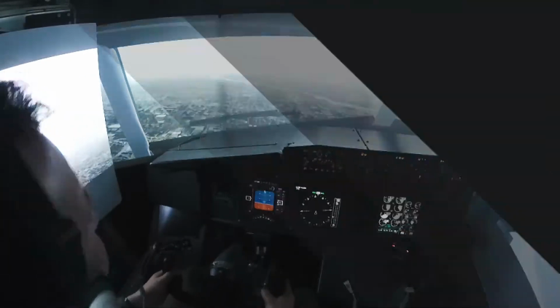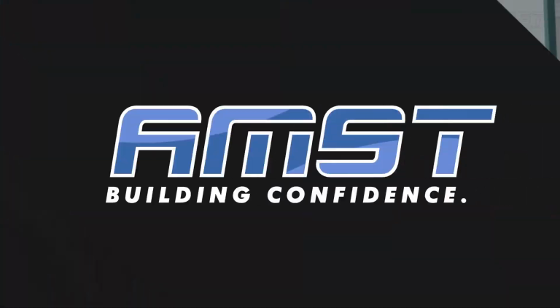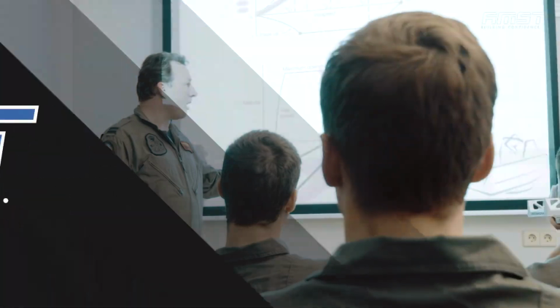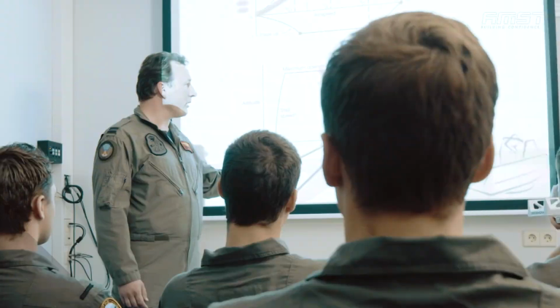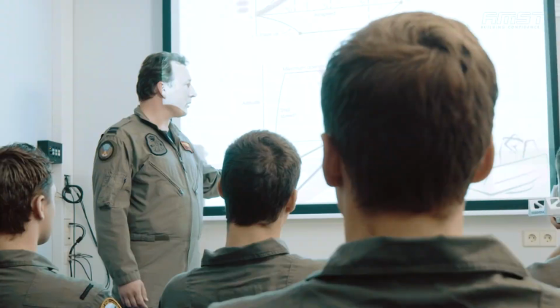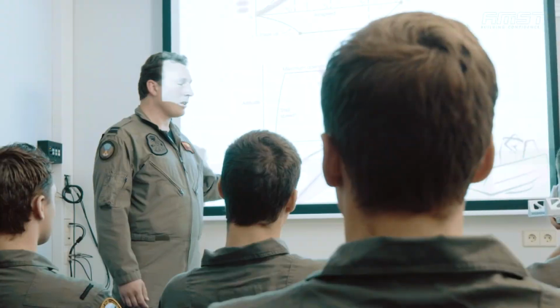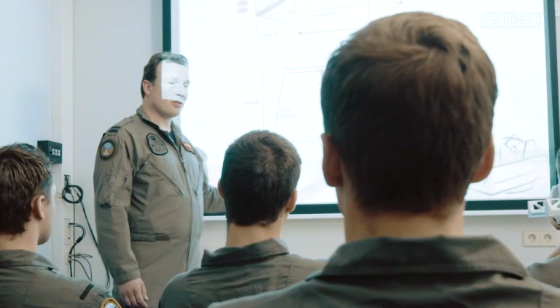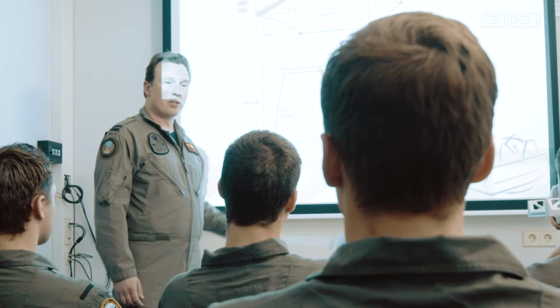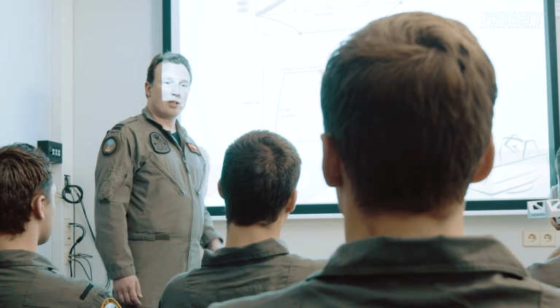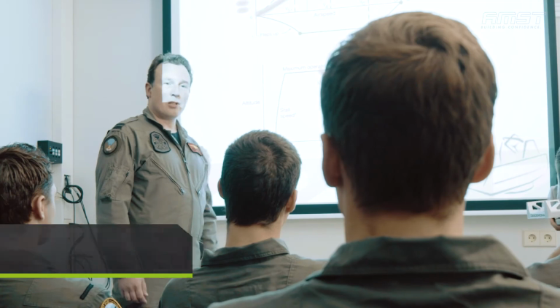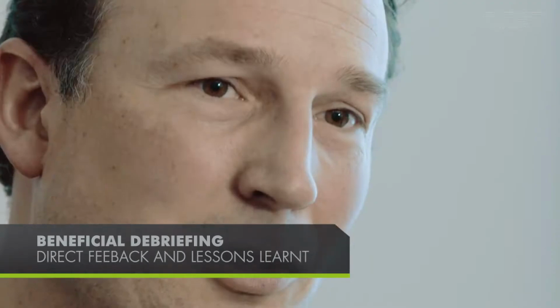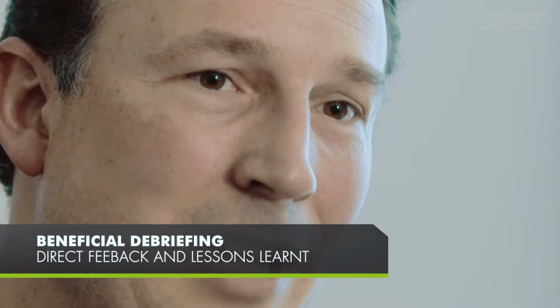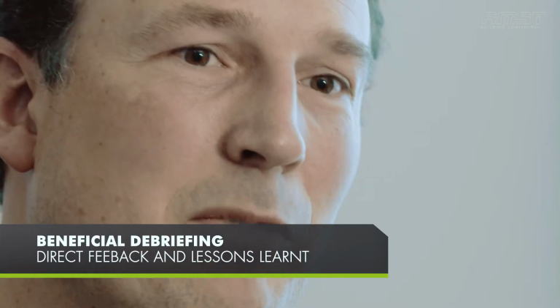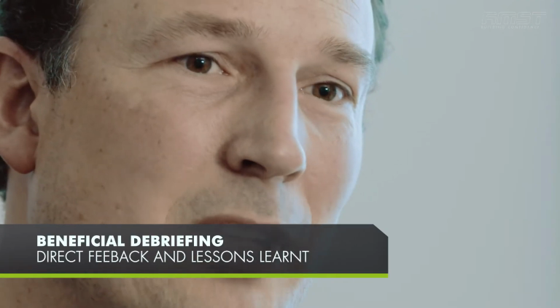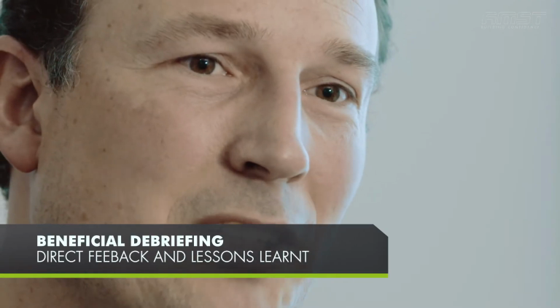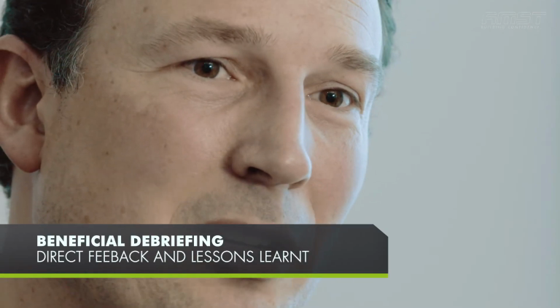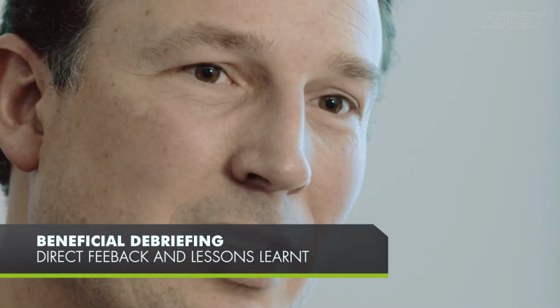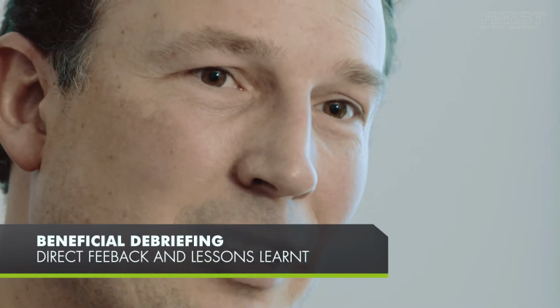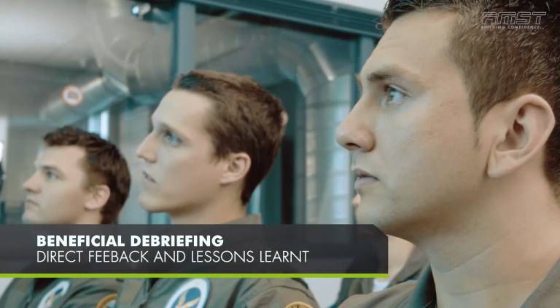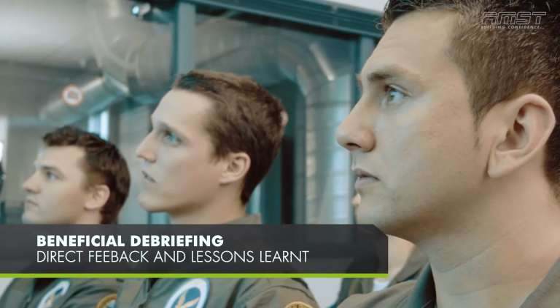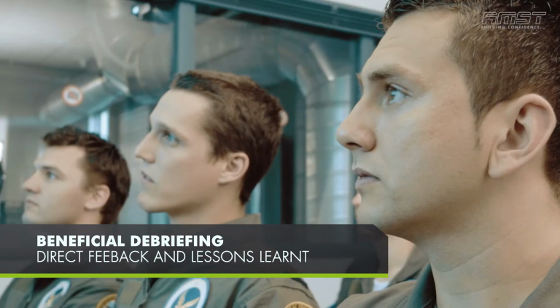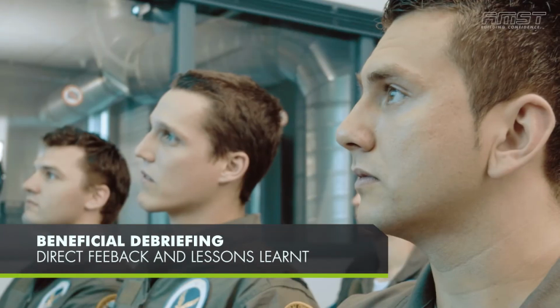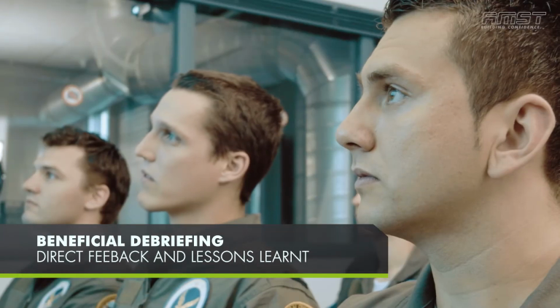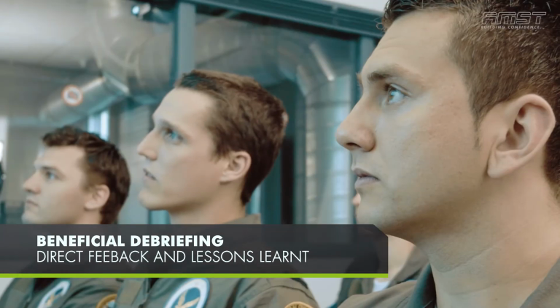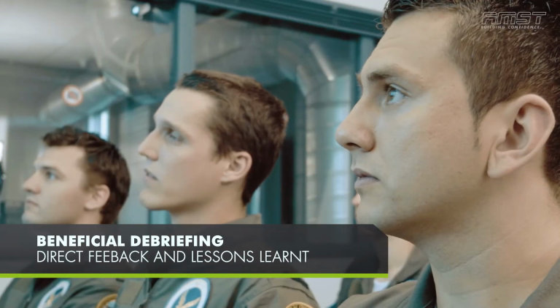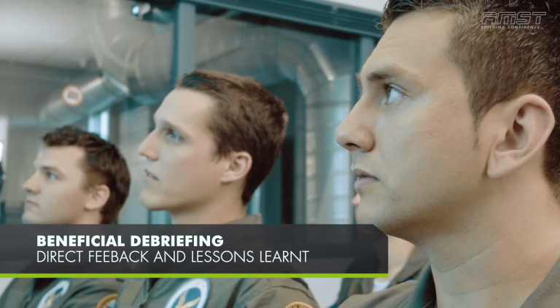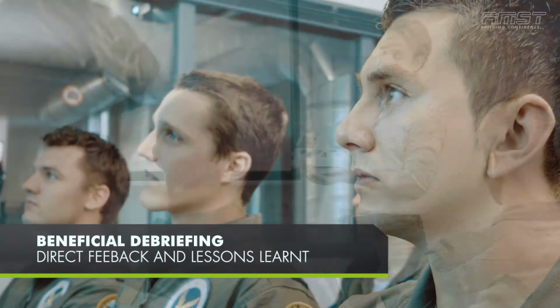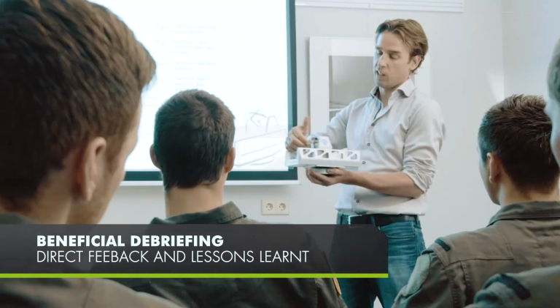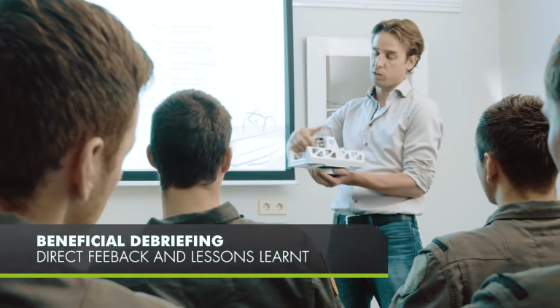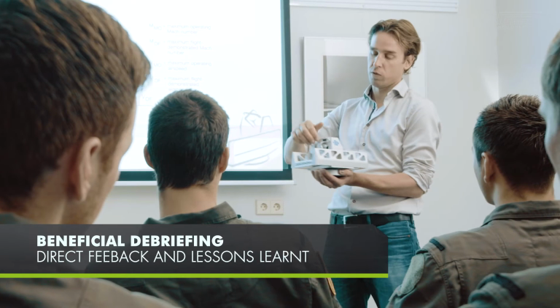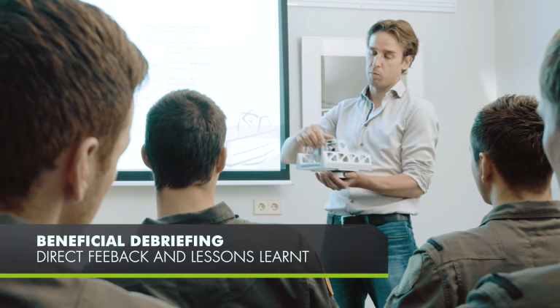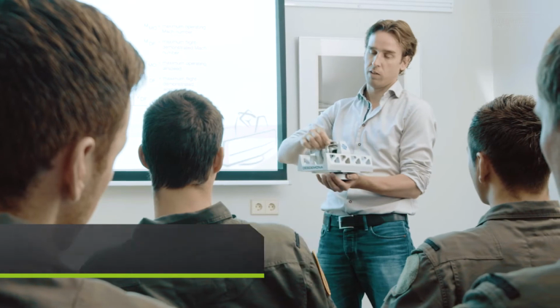The essential debriefing provides direct feedback and lessons learnt are discussed within the group.